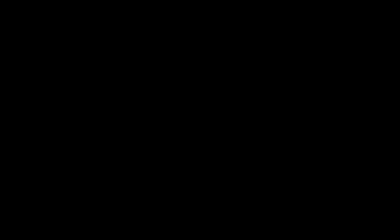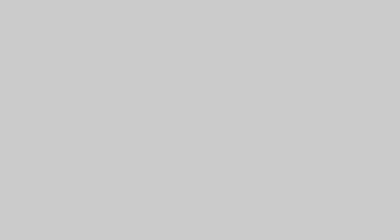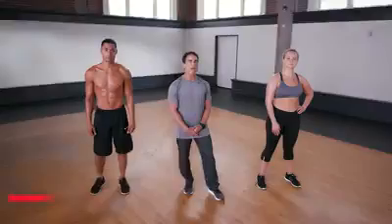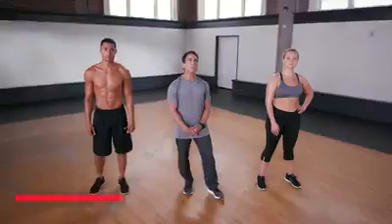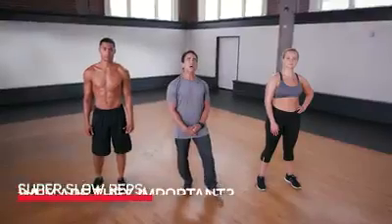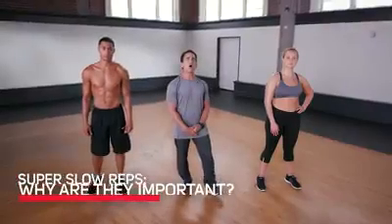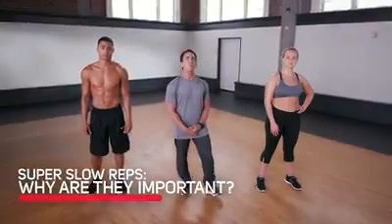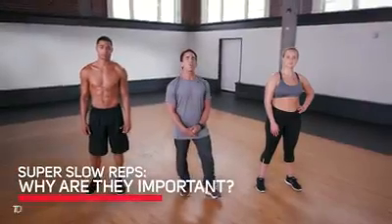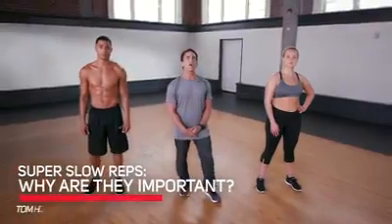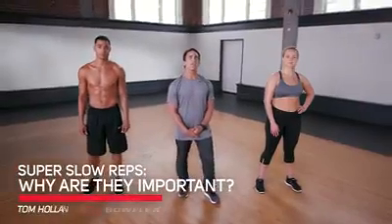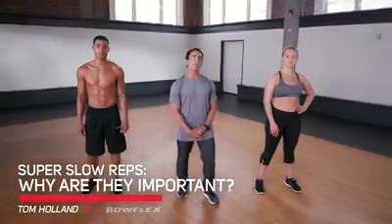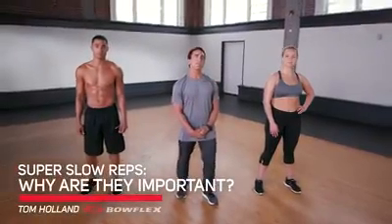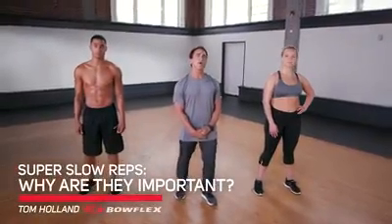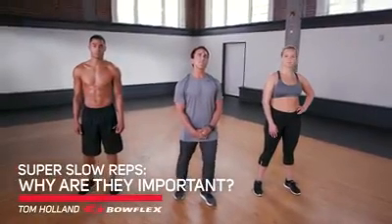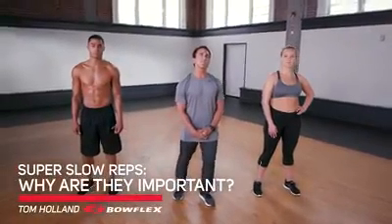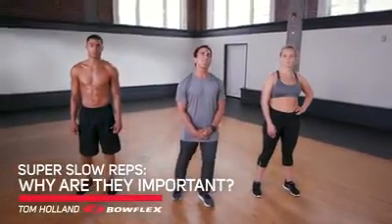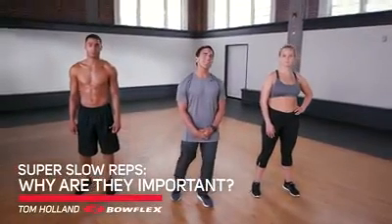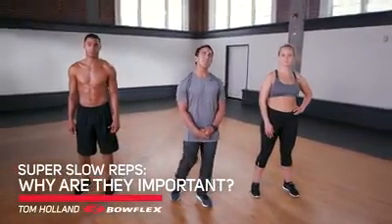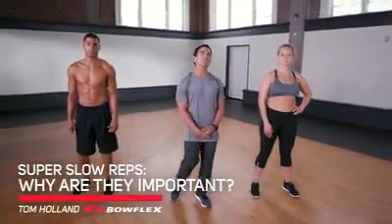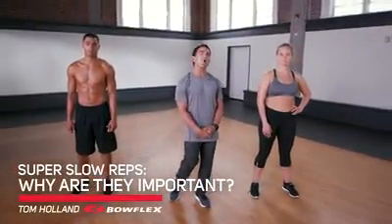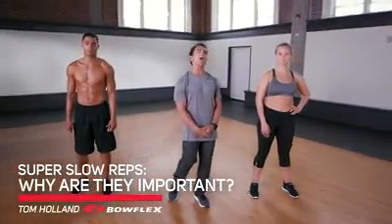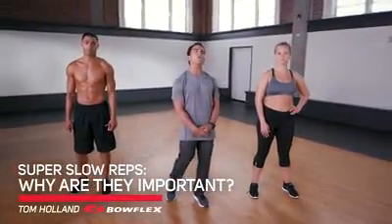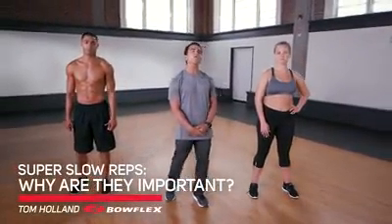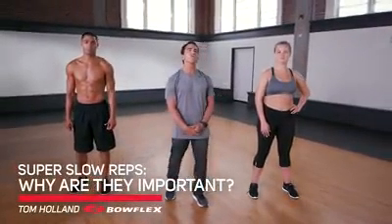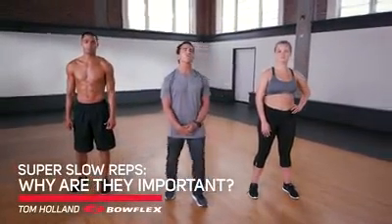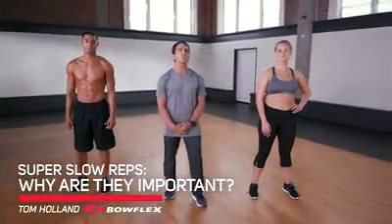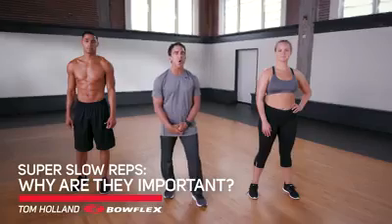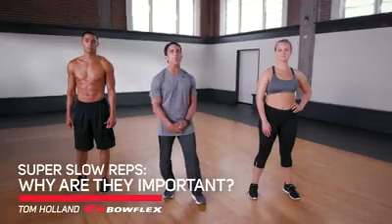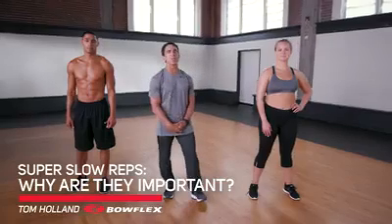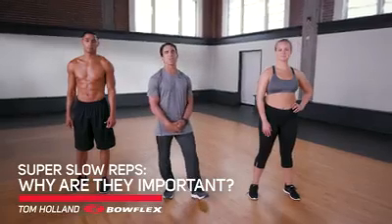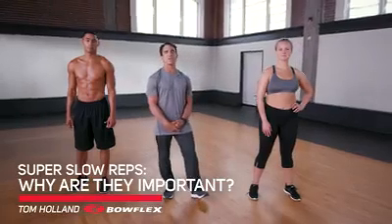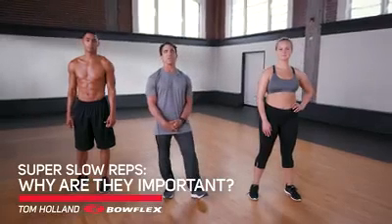Hi, I'm Tom Holland, Bowflex Fitness Advisor. This is why you should do slow repetitions.